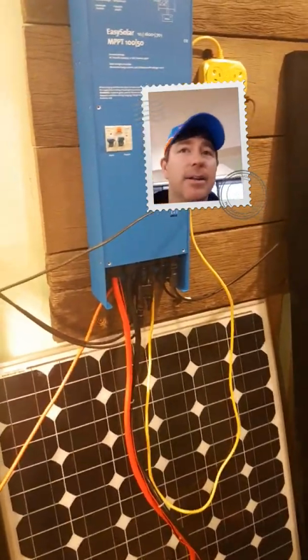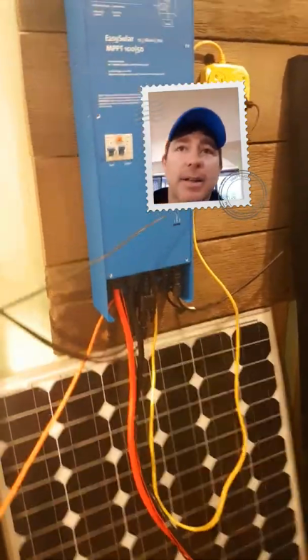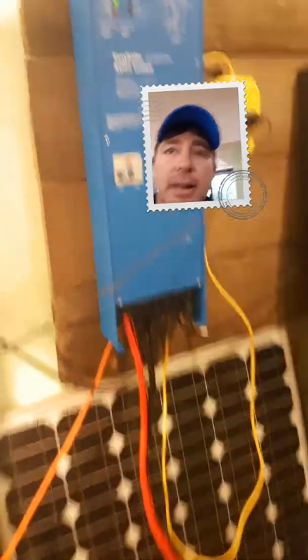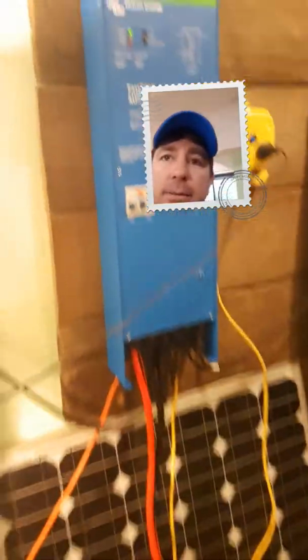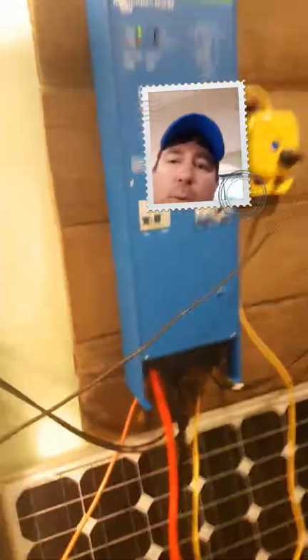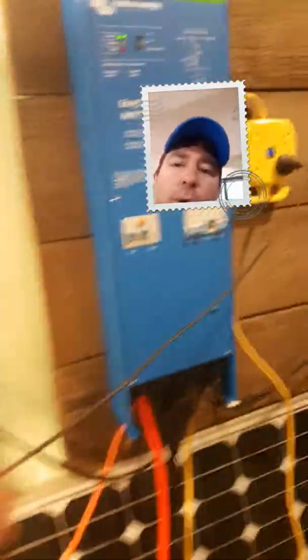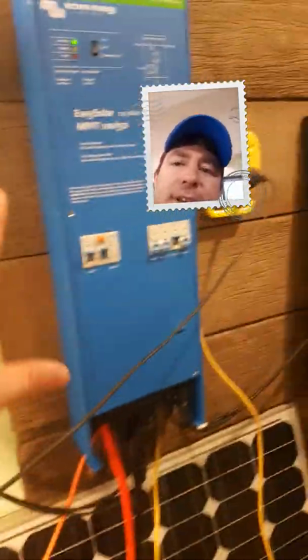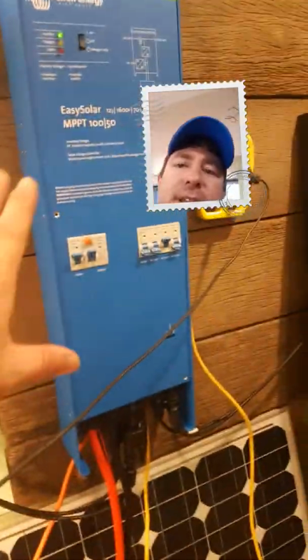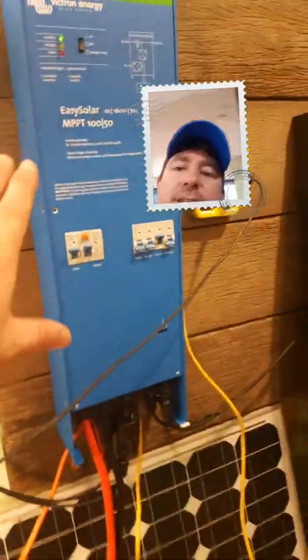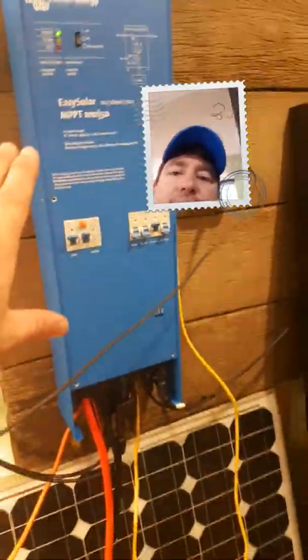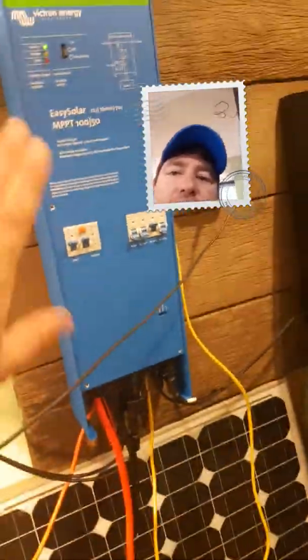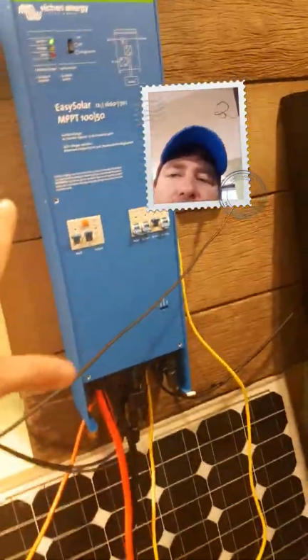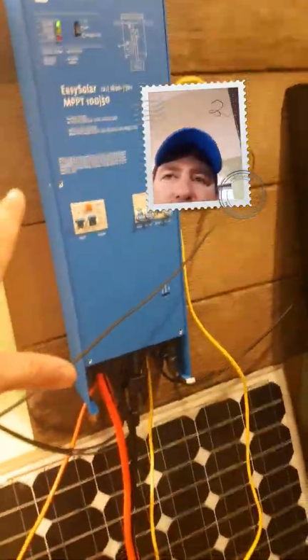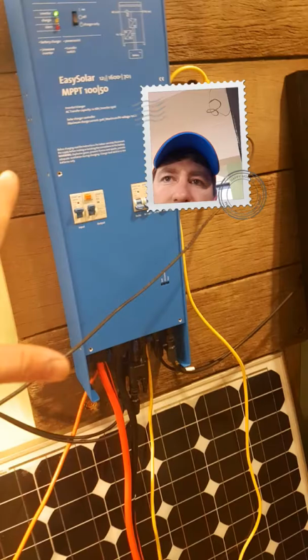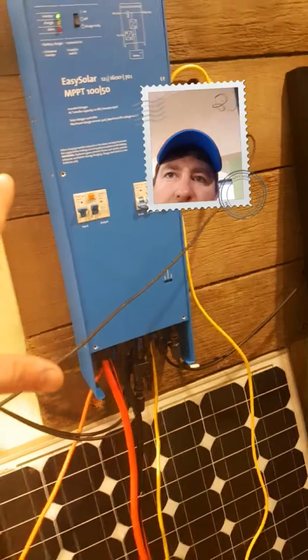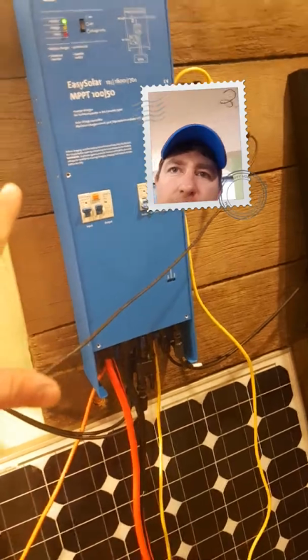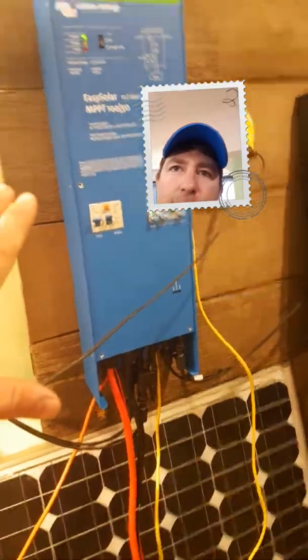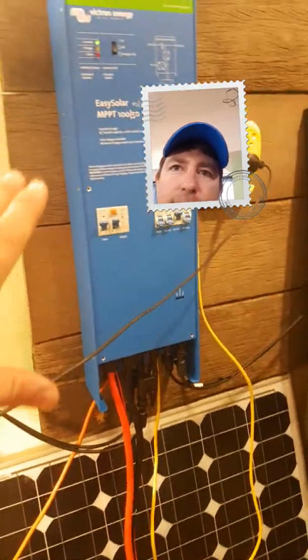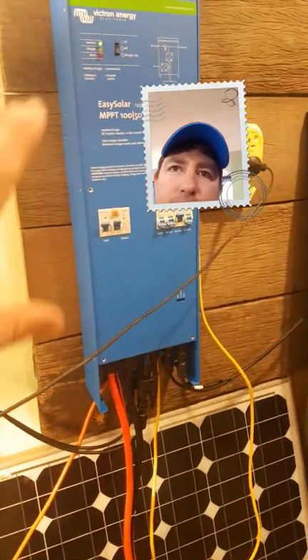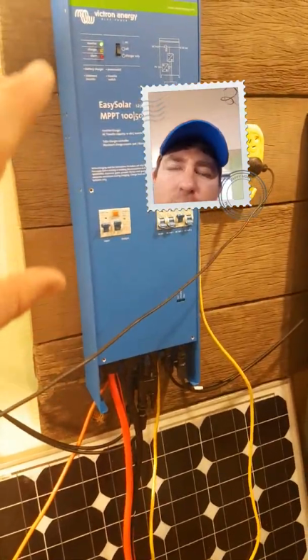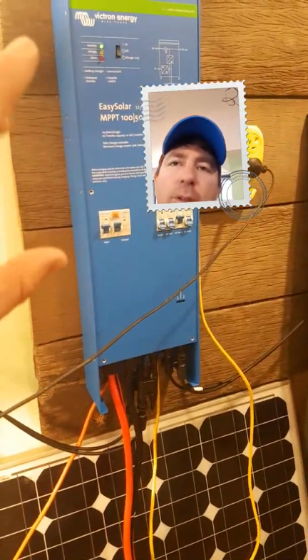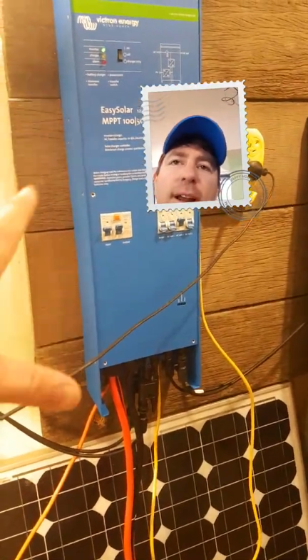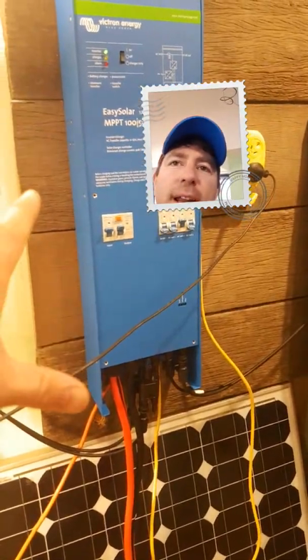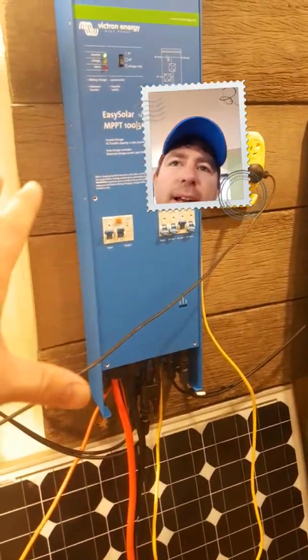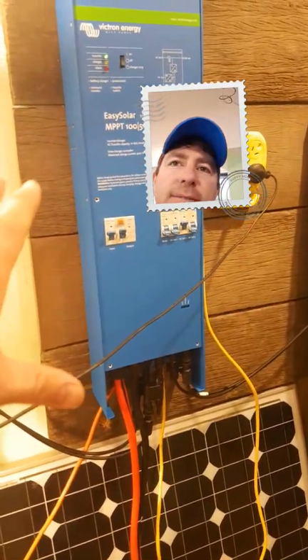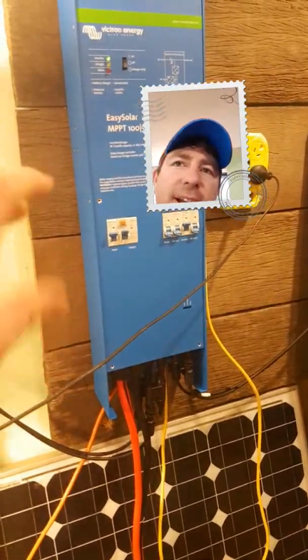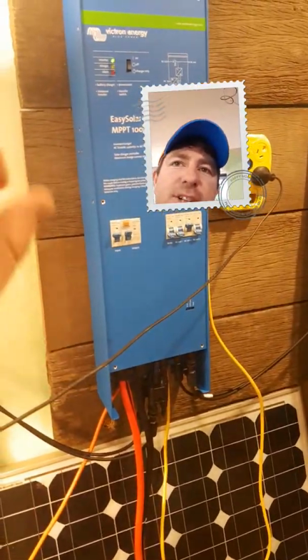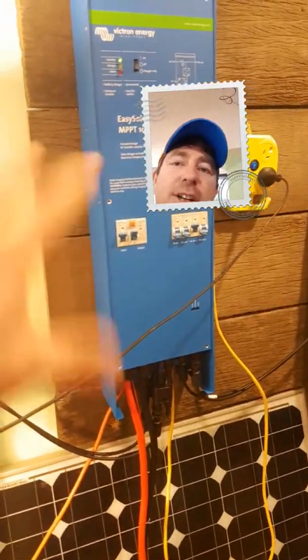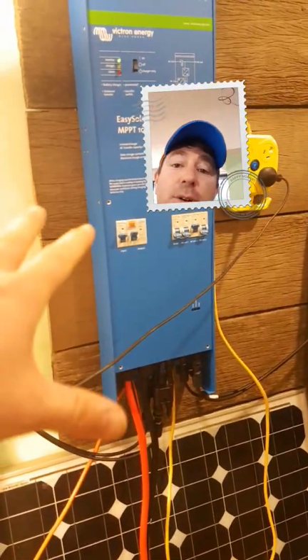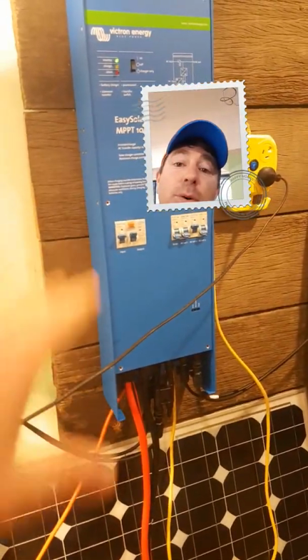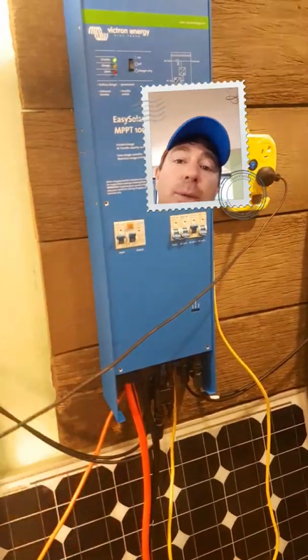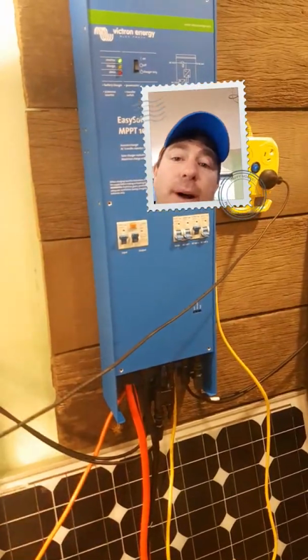What this is is an inverter, solar regulator, and a charger all in one.